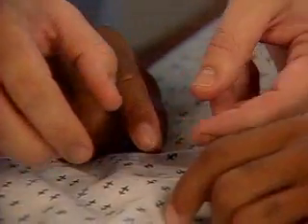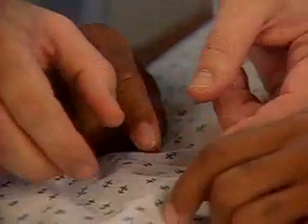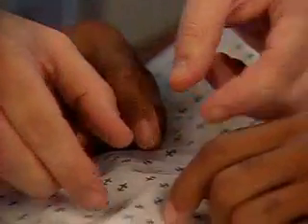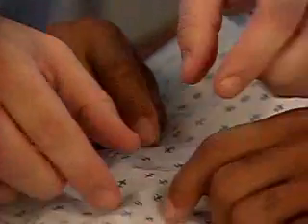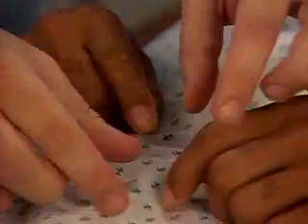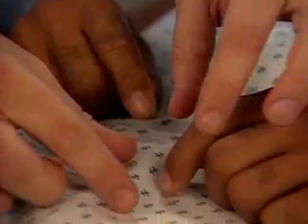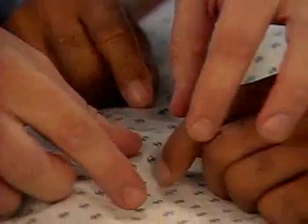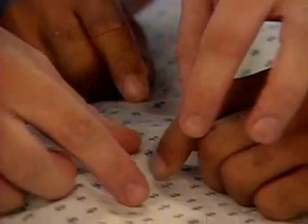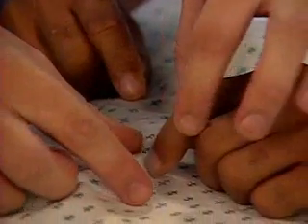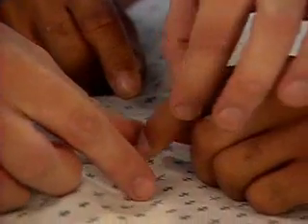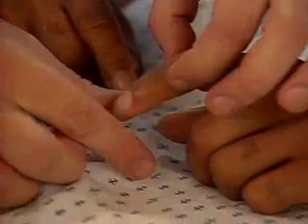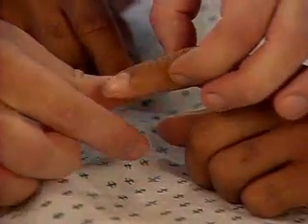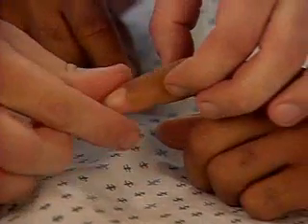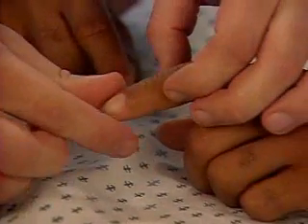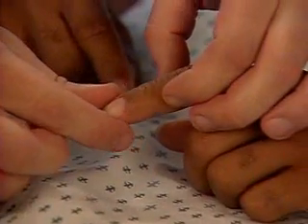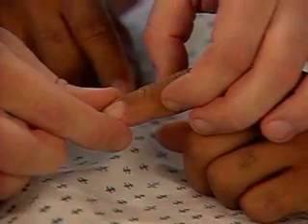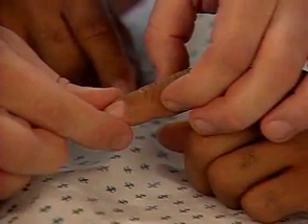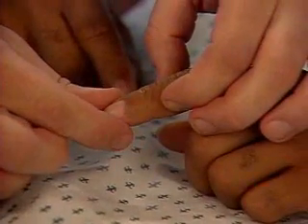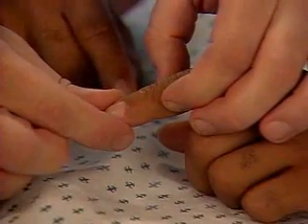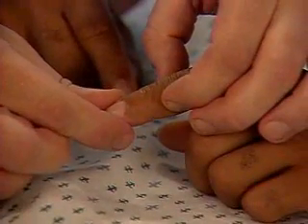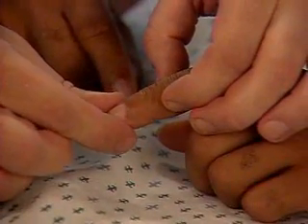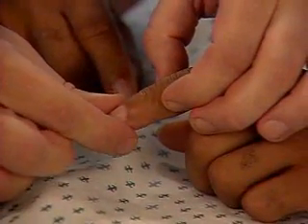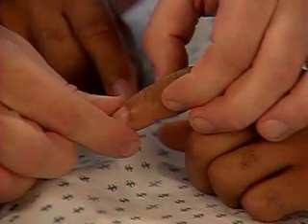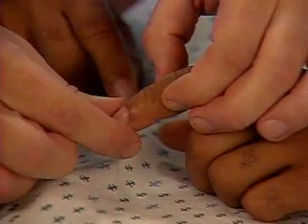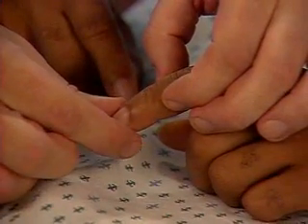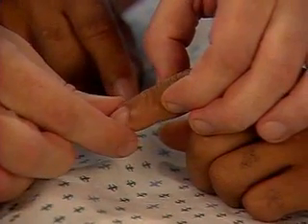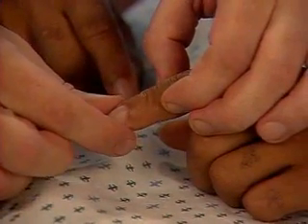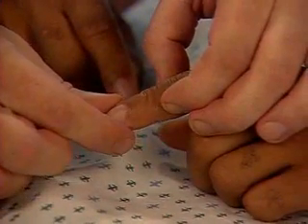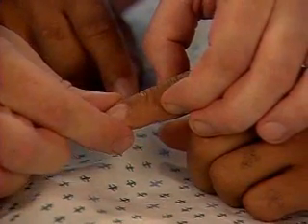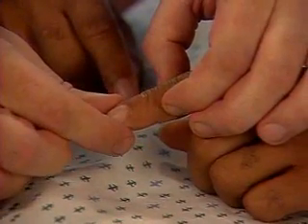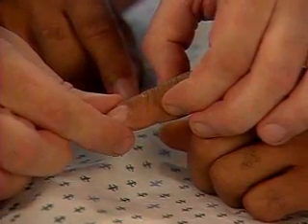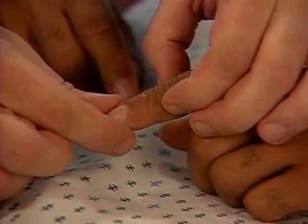In a similar fashion, test position sense in the upper extremities, using a finger on each hand.